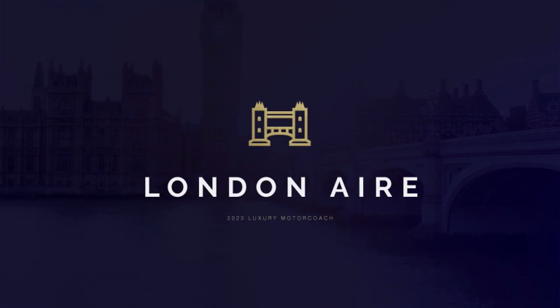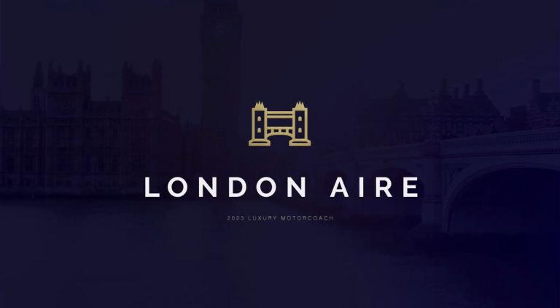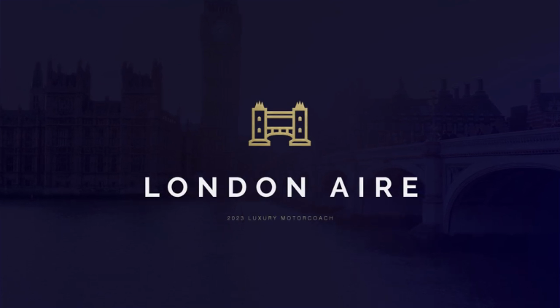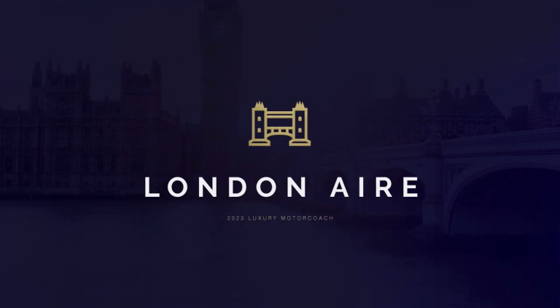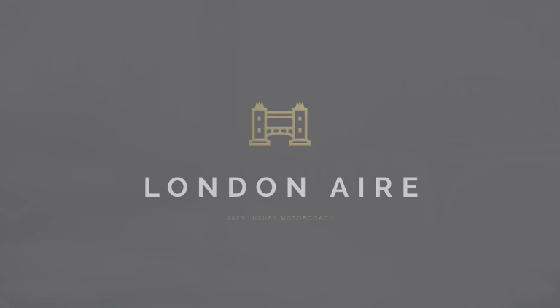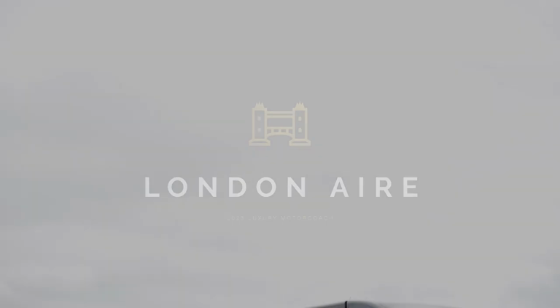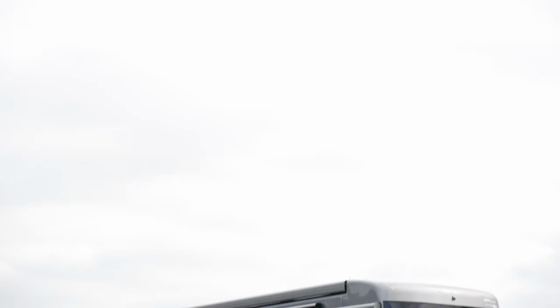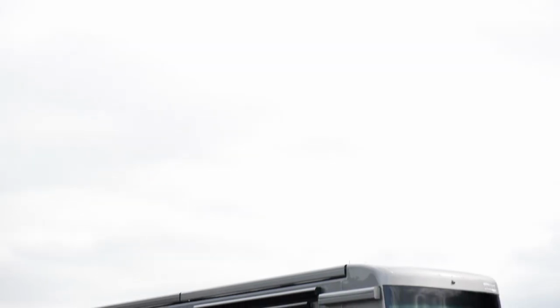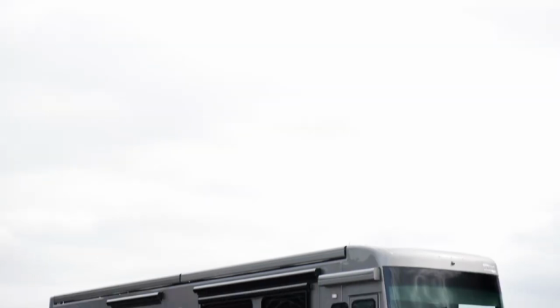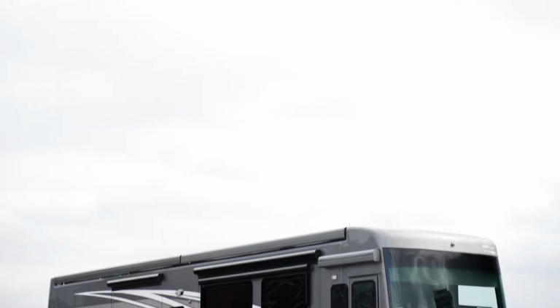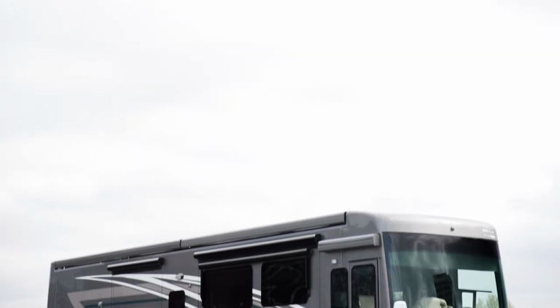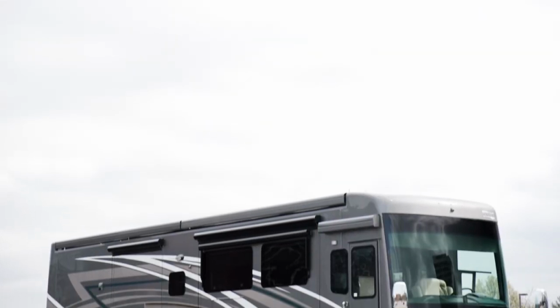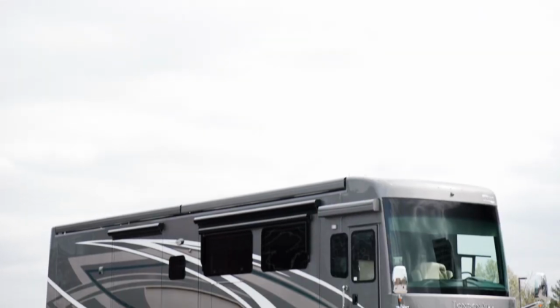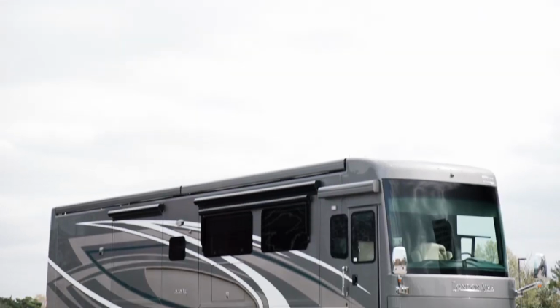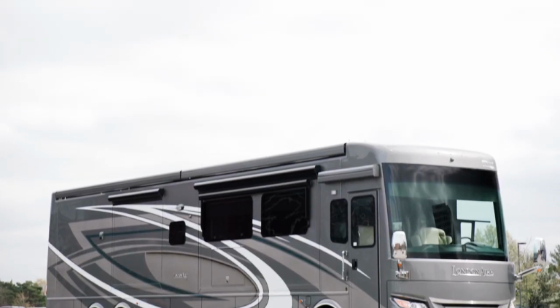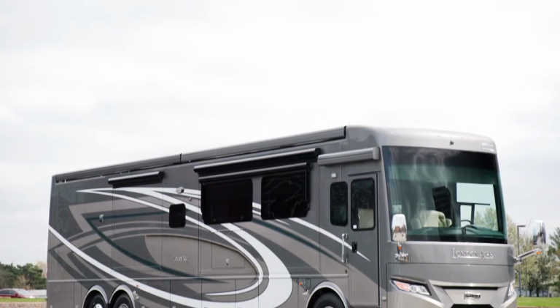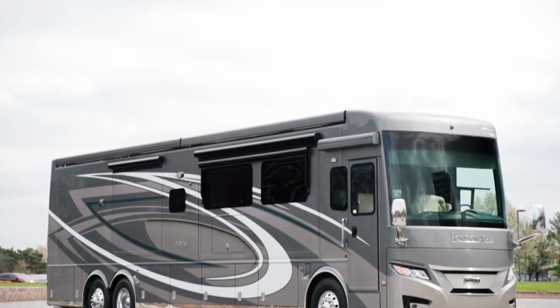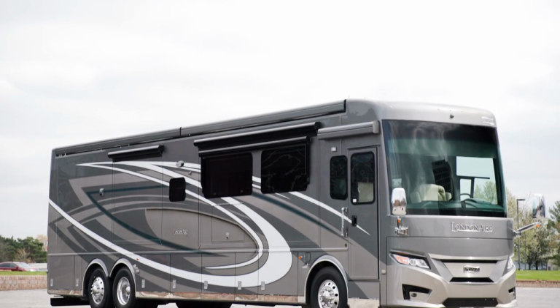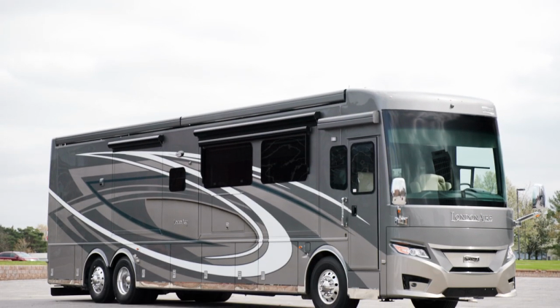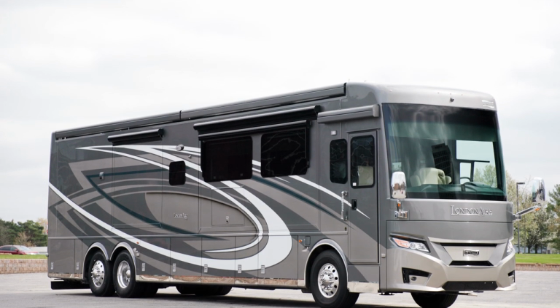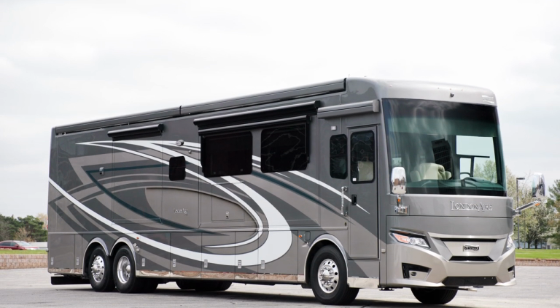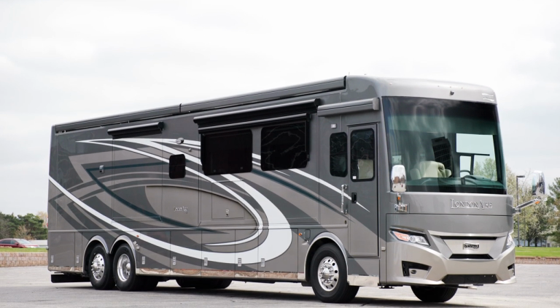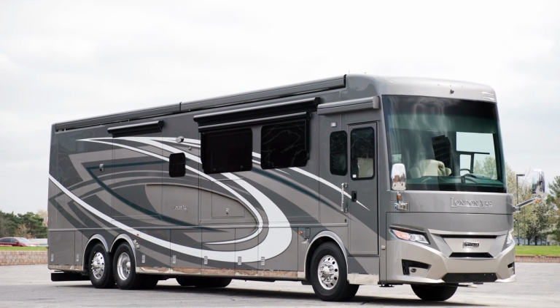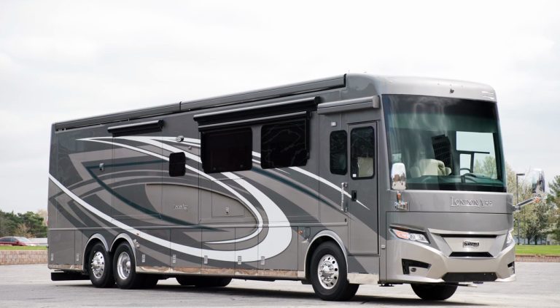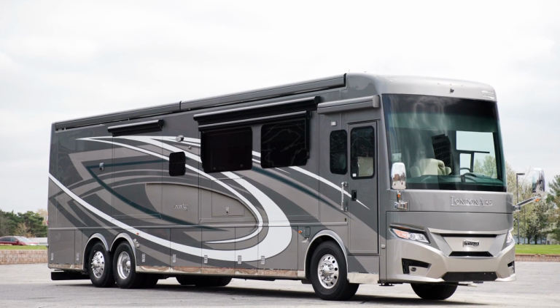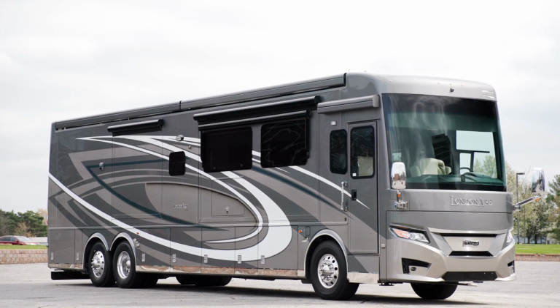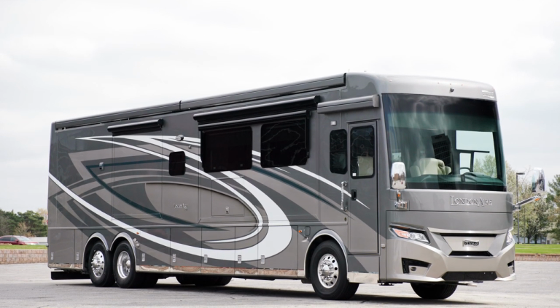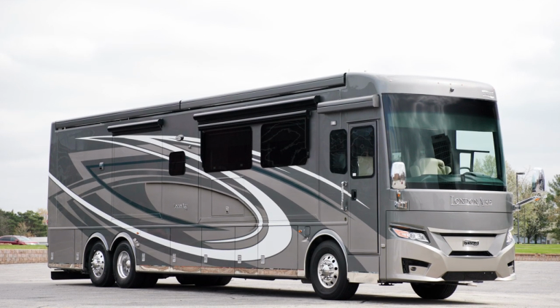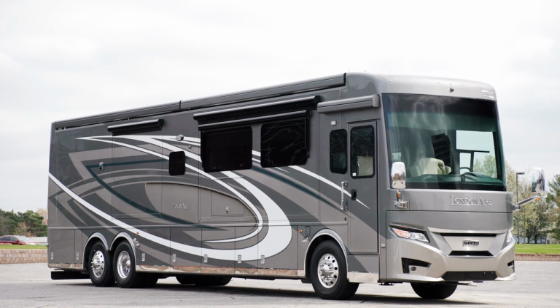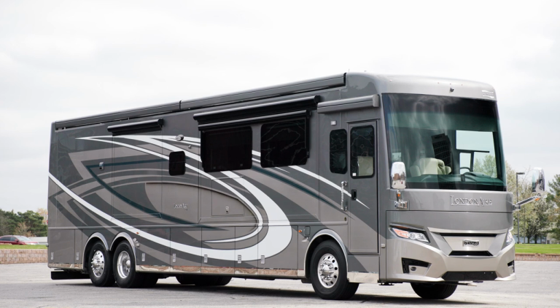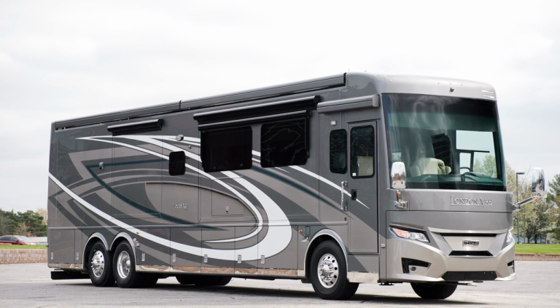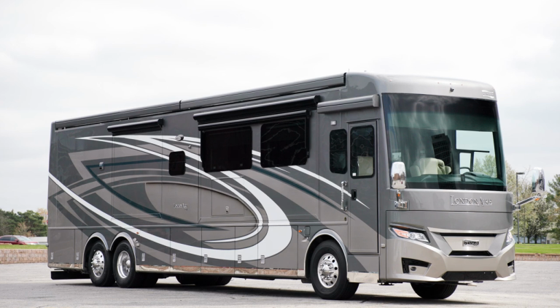Today, we're touring the all-new floorplan 4521, one of three floorplans that's new for 2023.